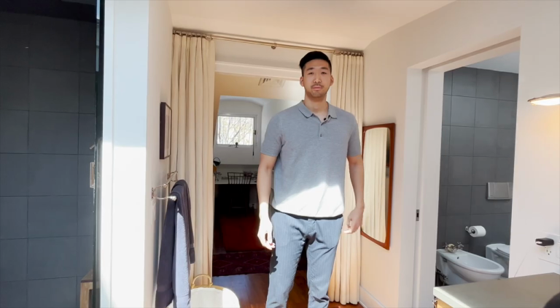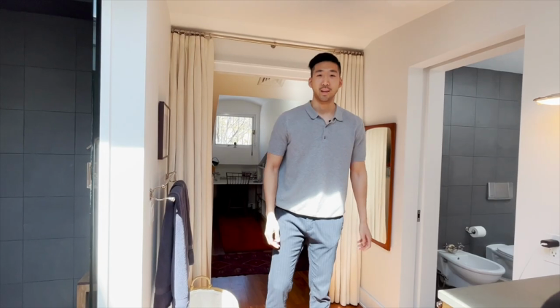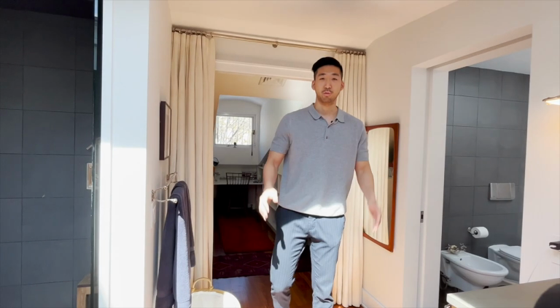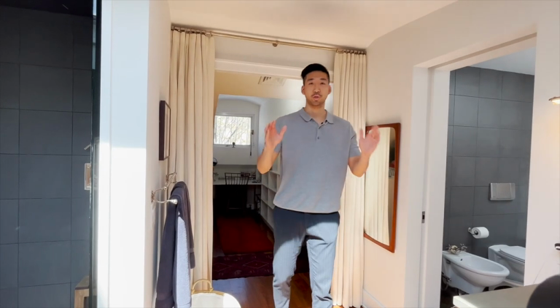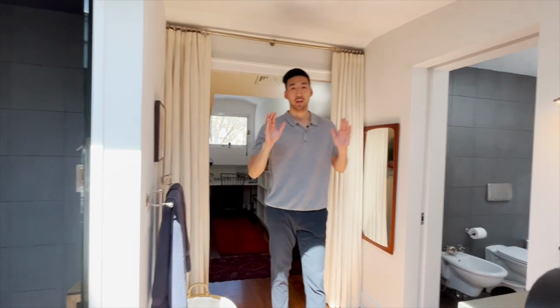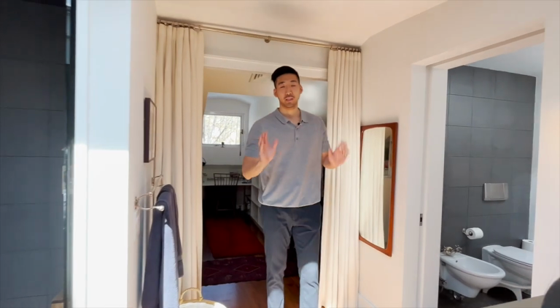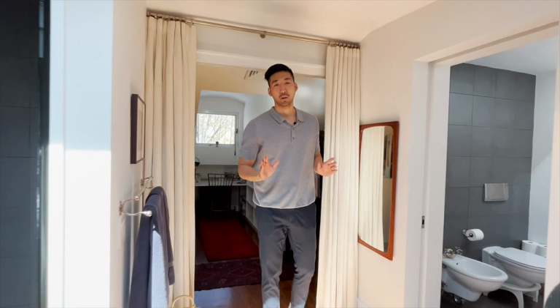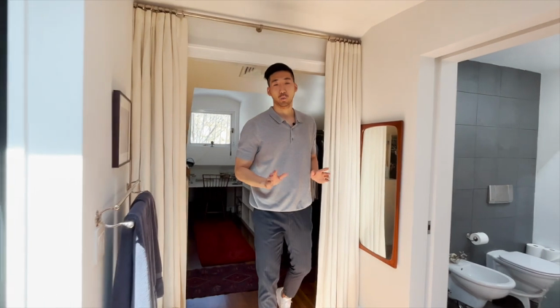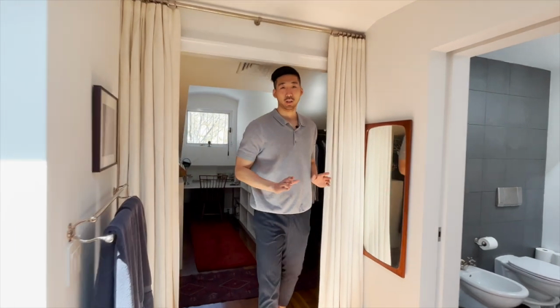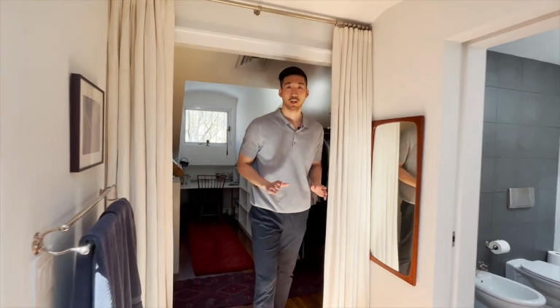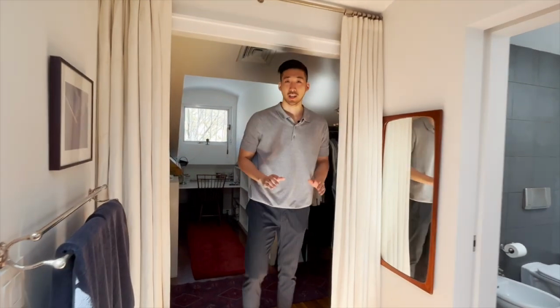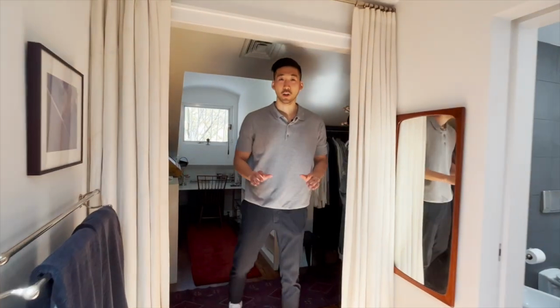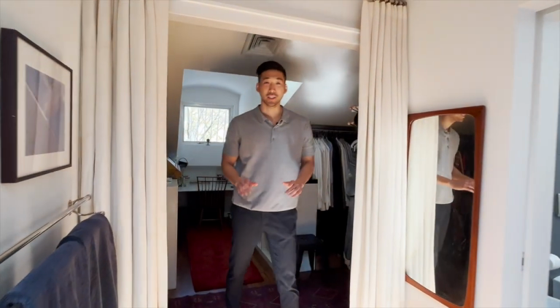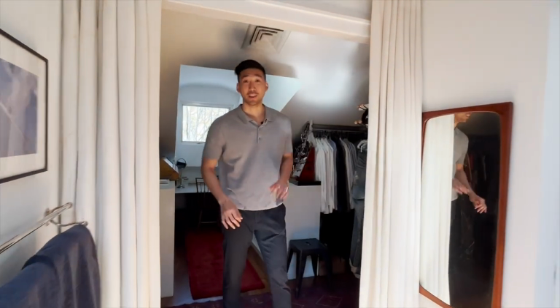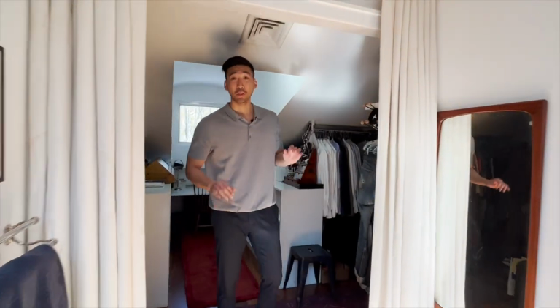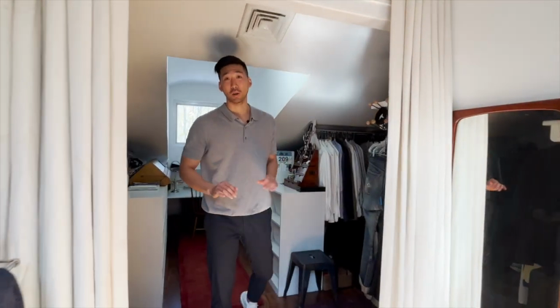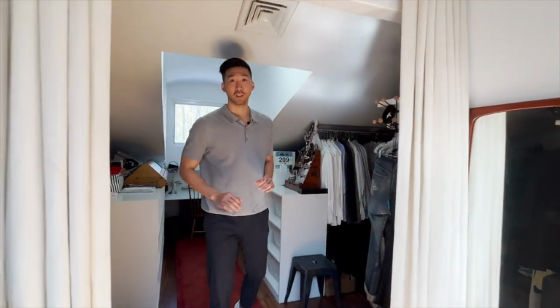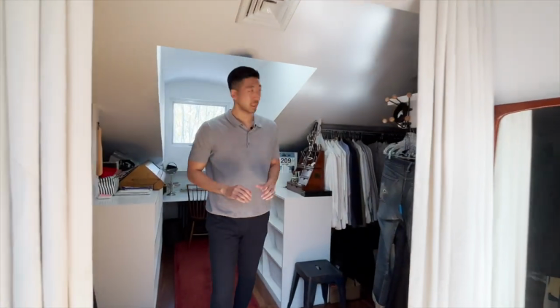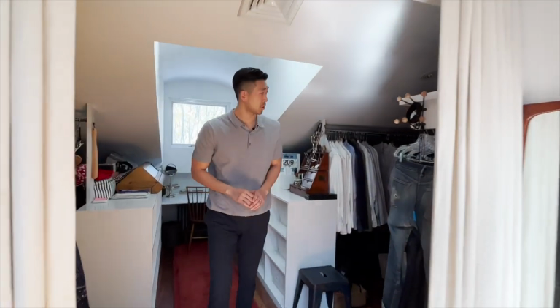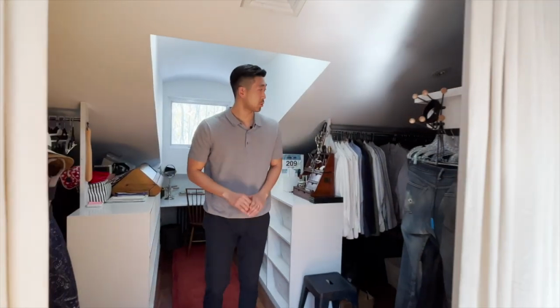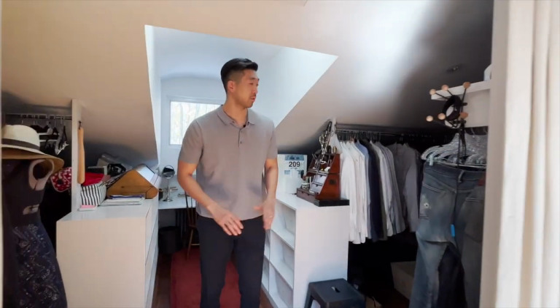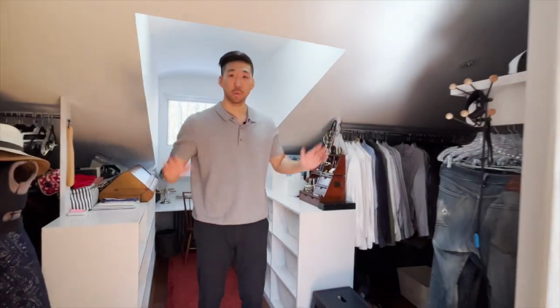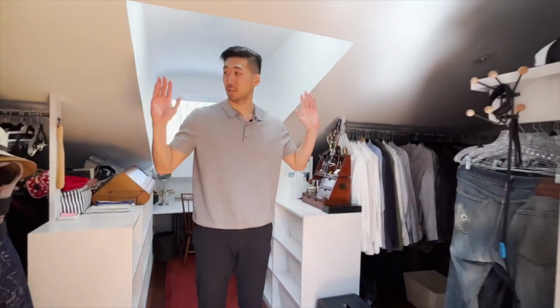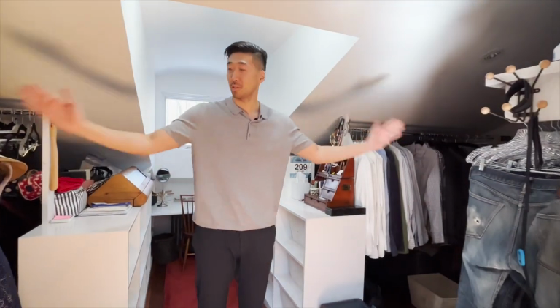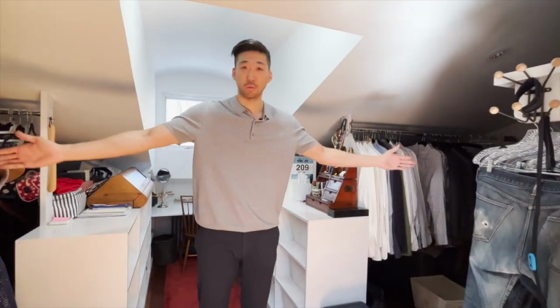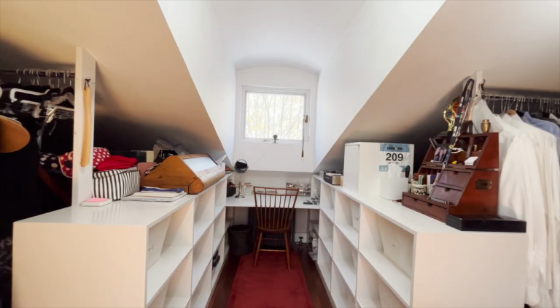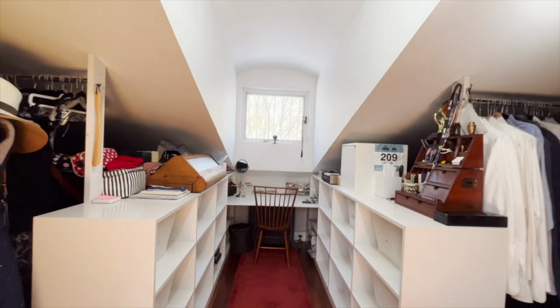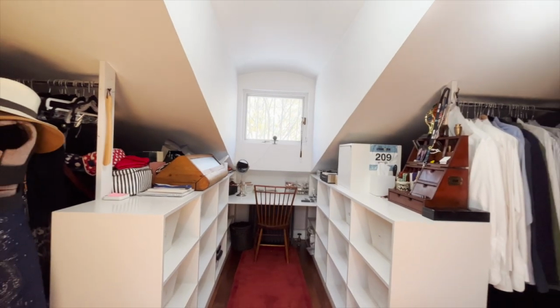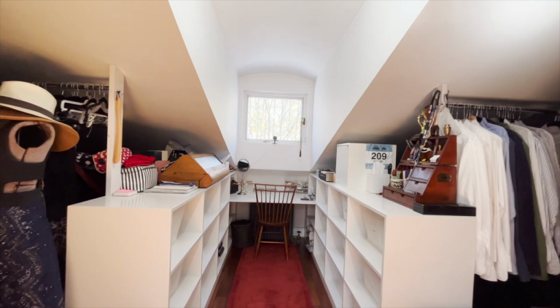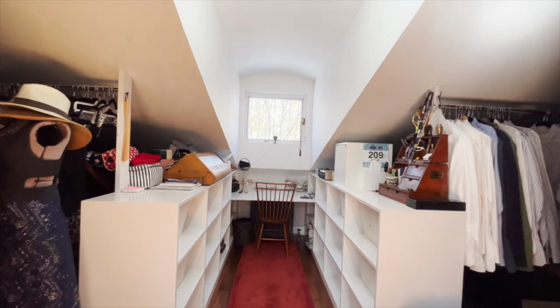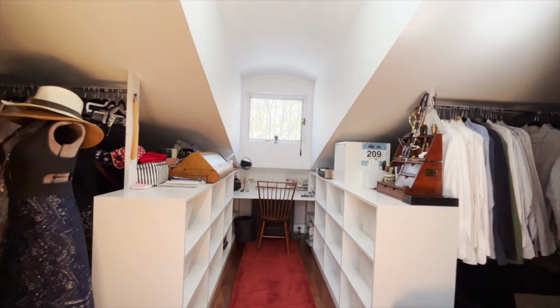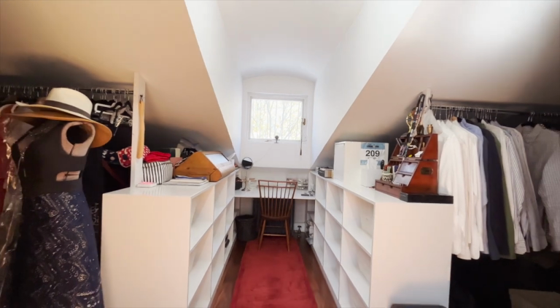And of course you can't leave out your walk-in closet. I call this a three-prong closet because you have a hallway to the left and right, and then one directly behind me.